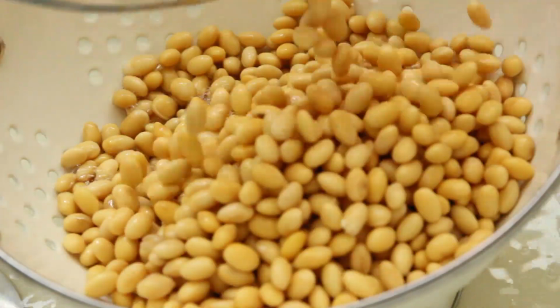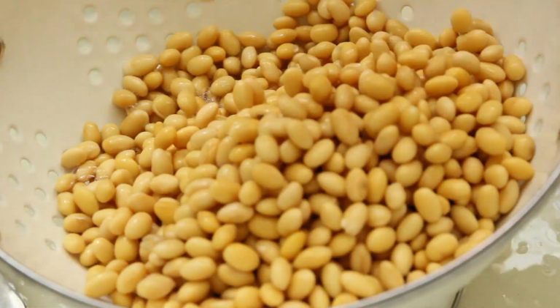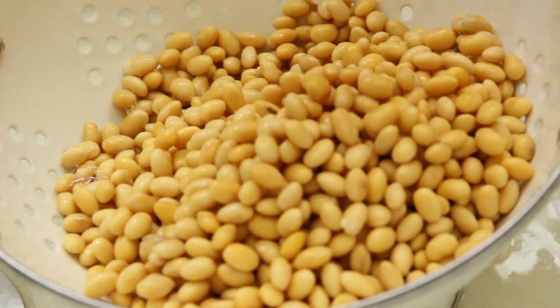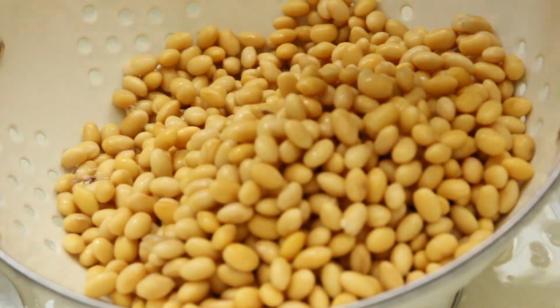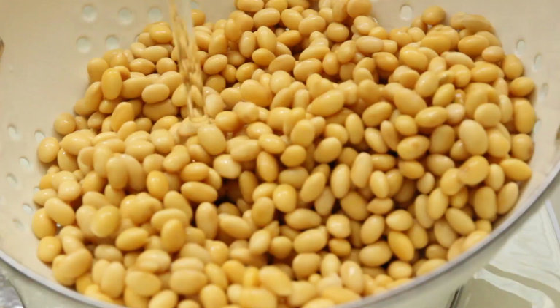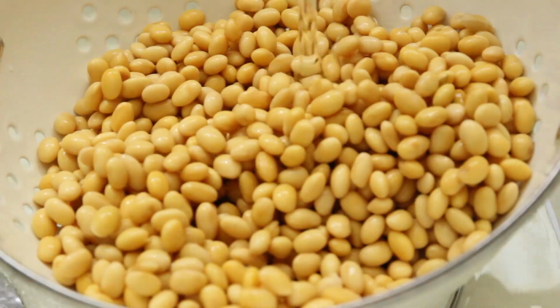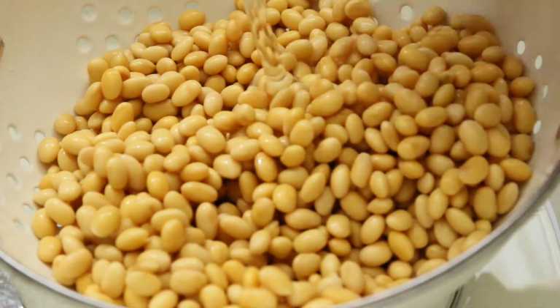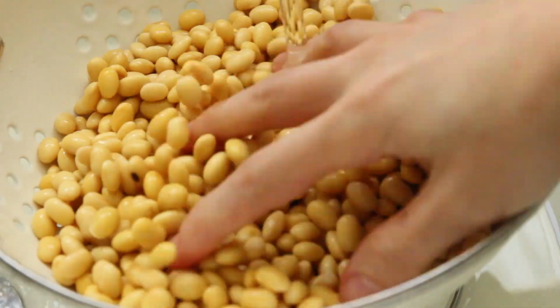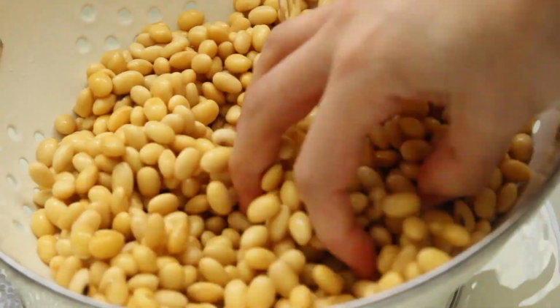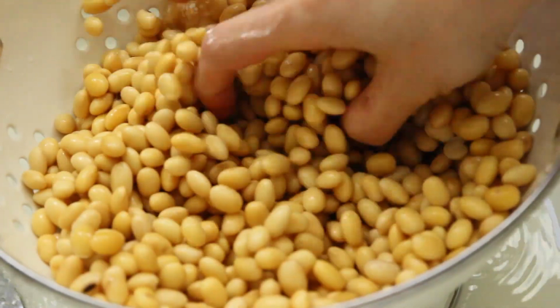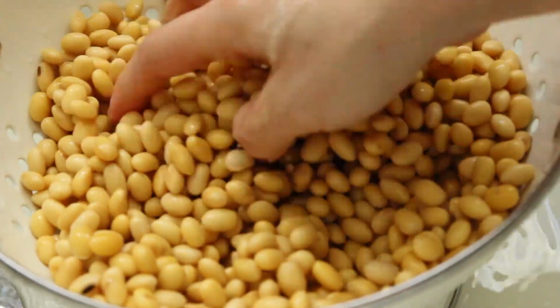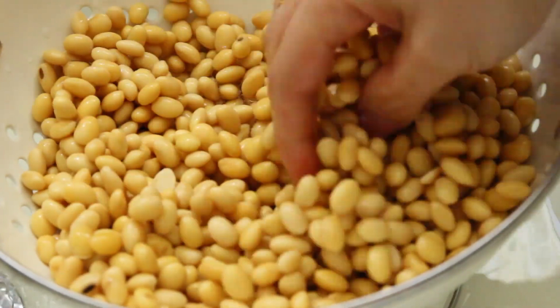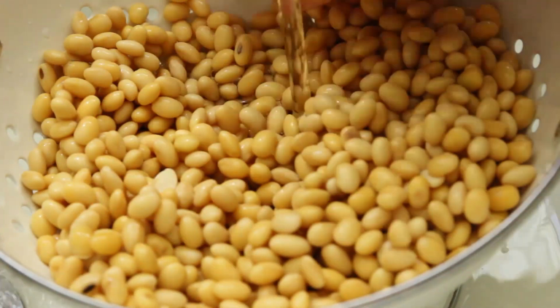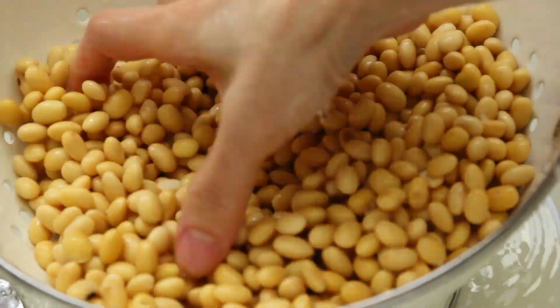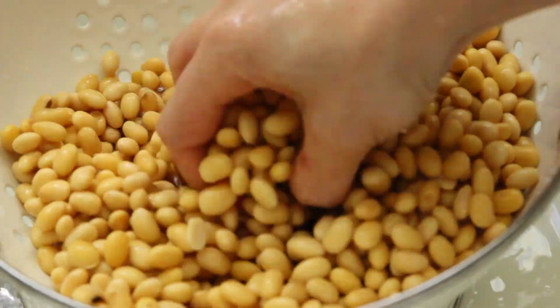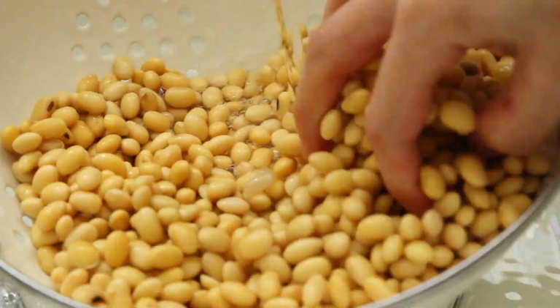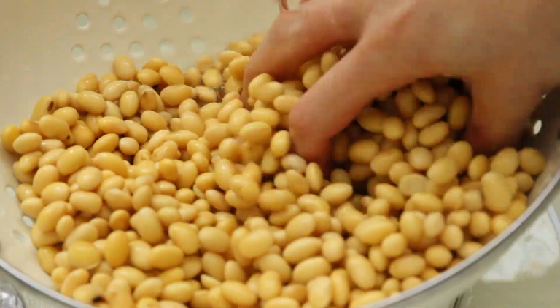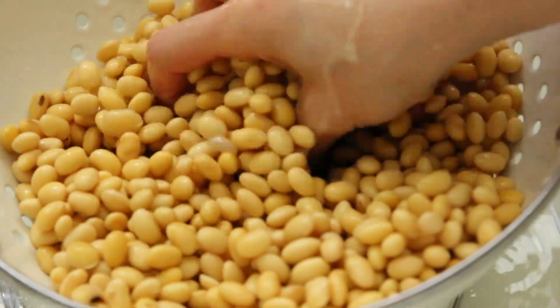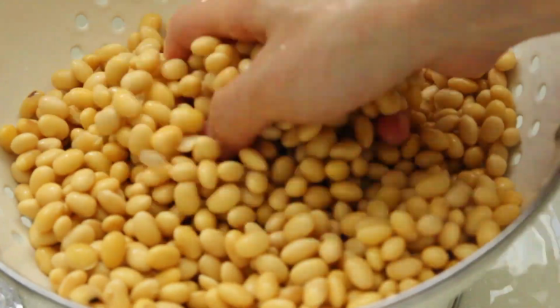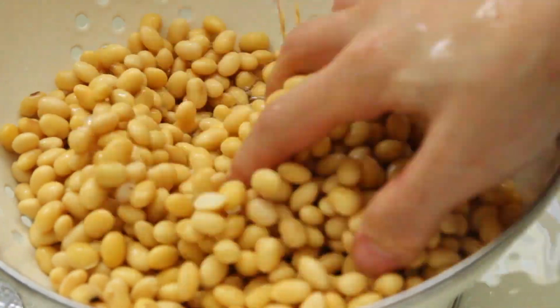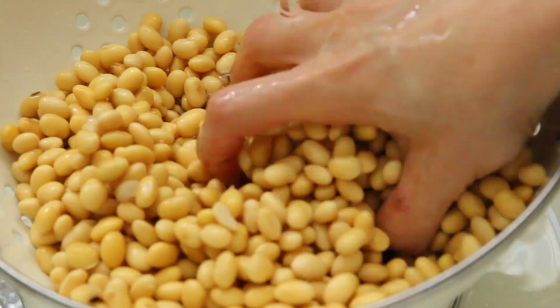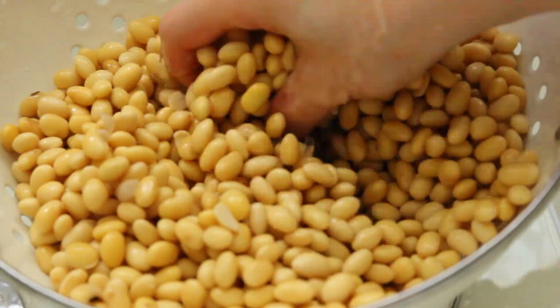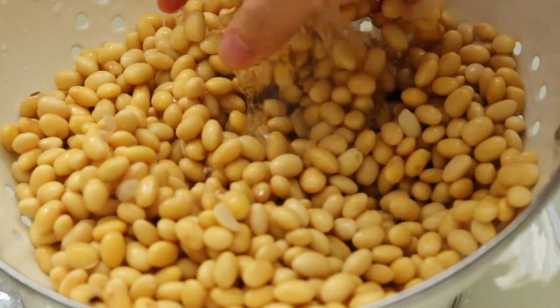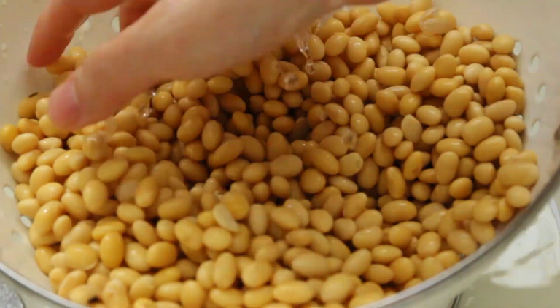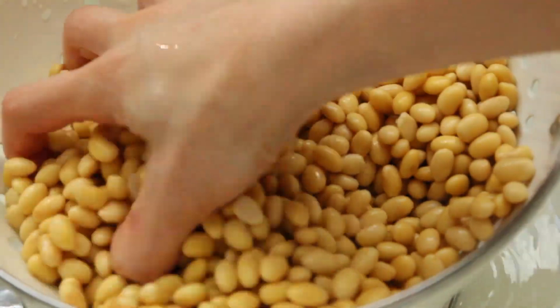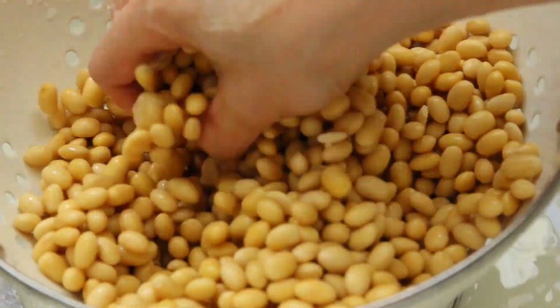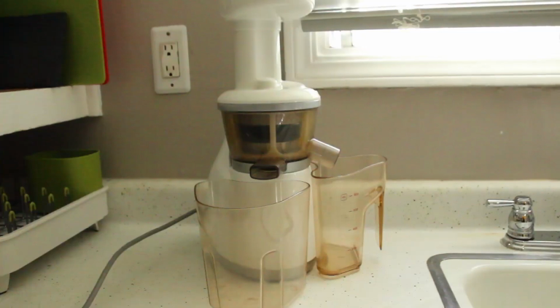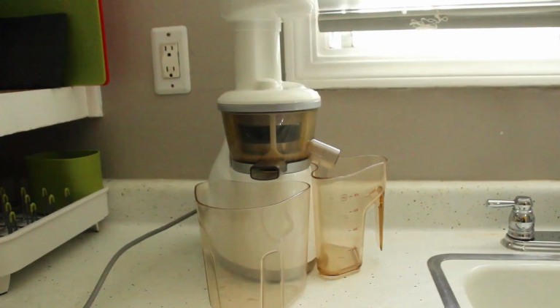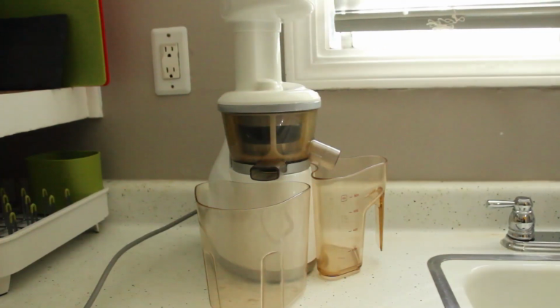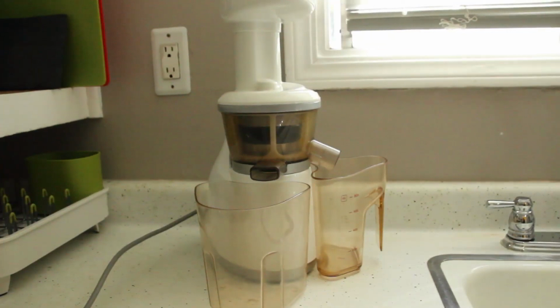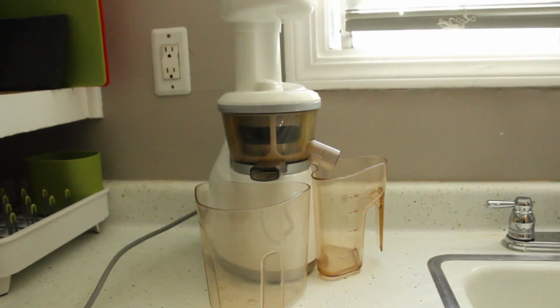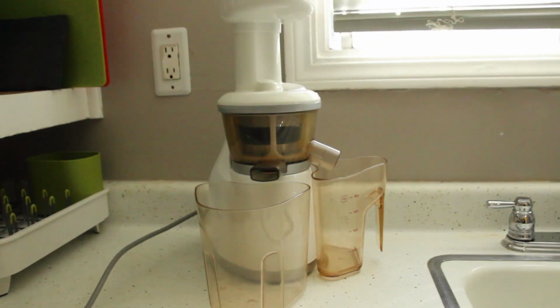Drain the beans and wash them thoroughly. Pick out any defective beans during this process.